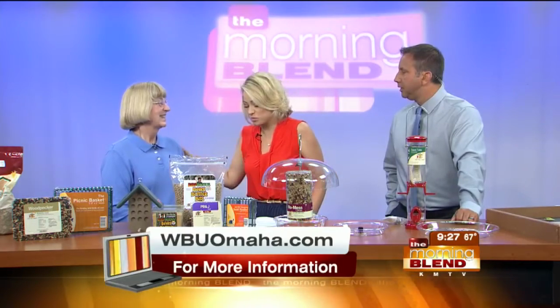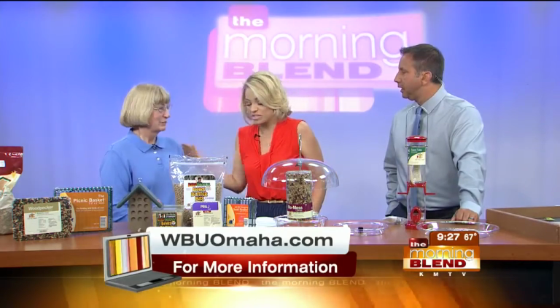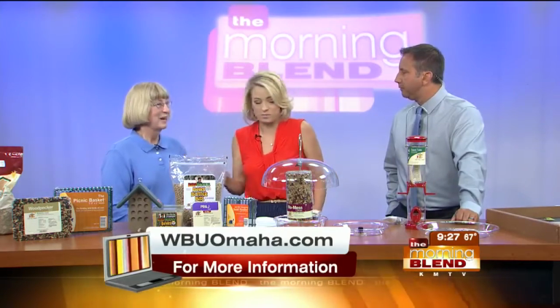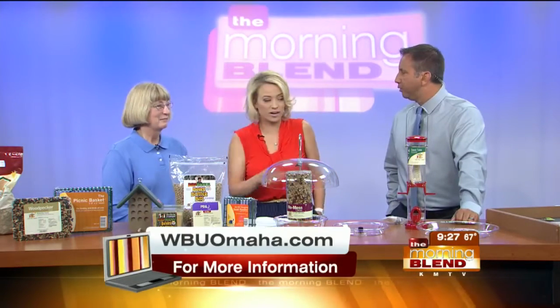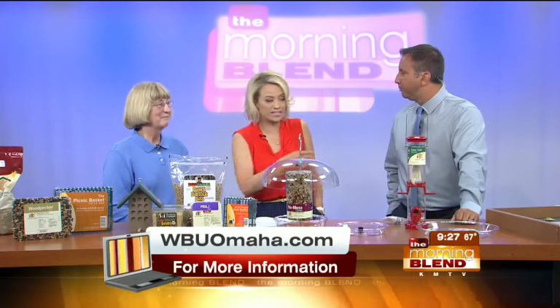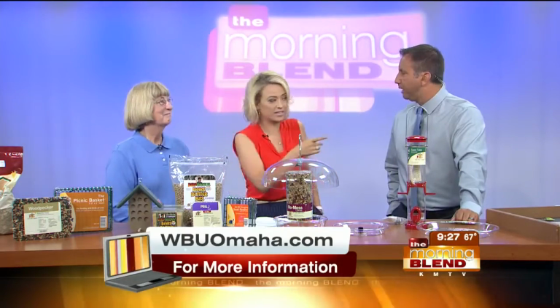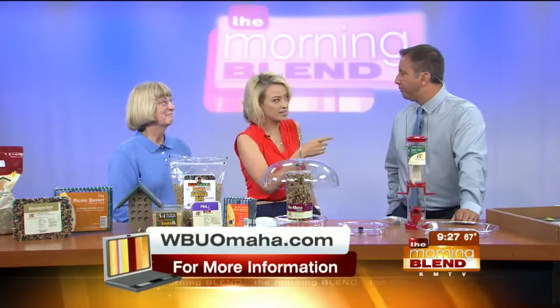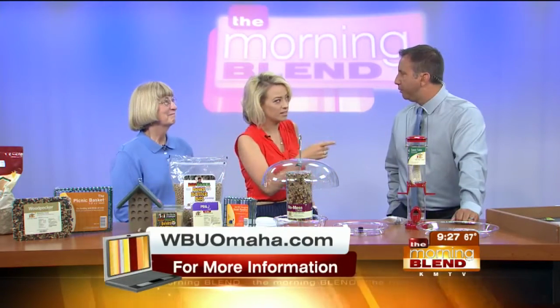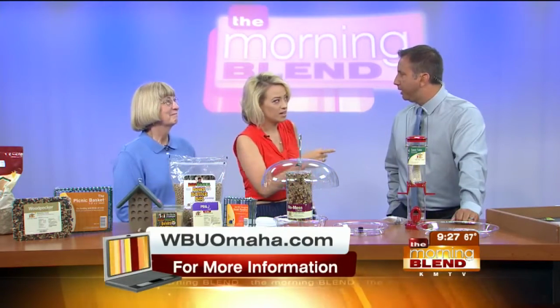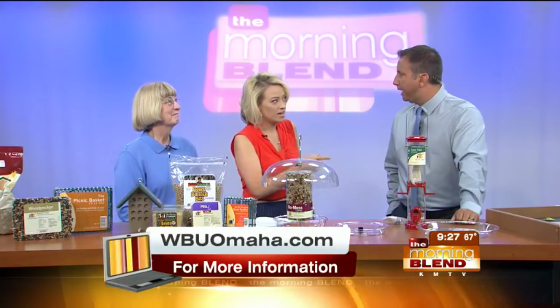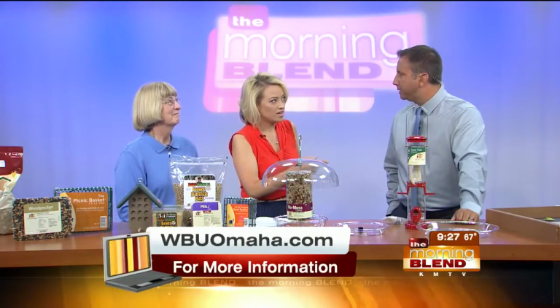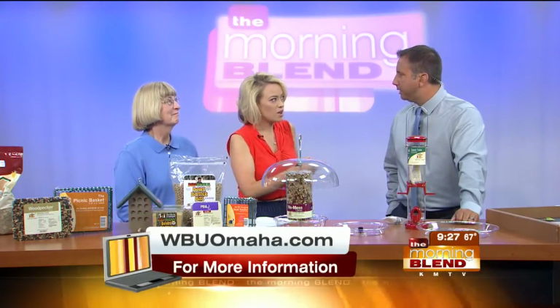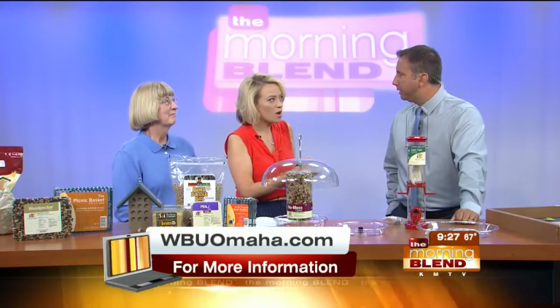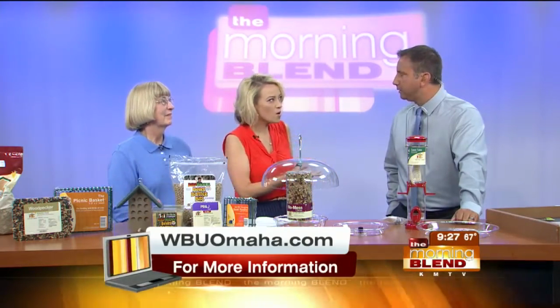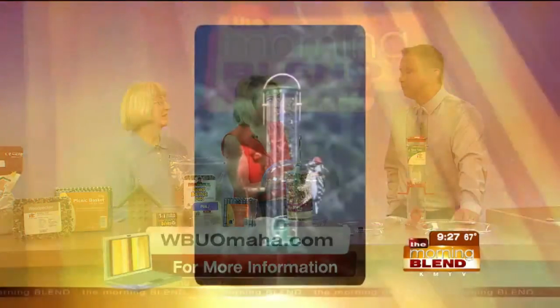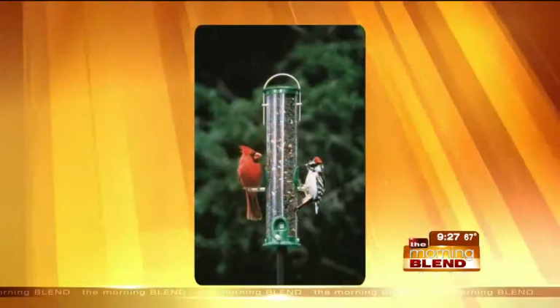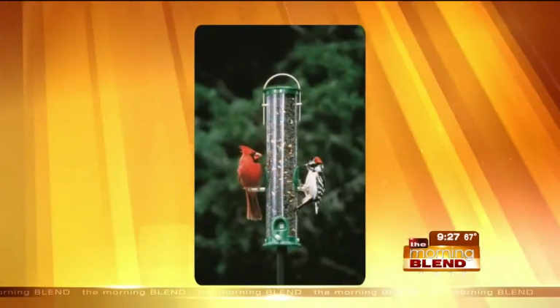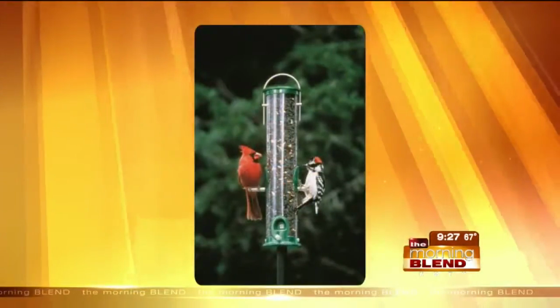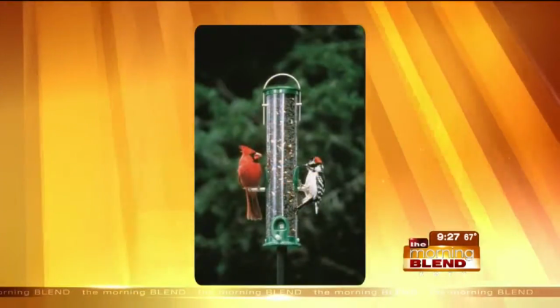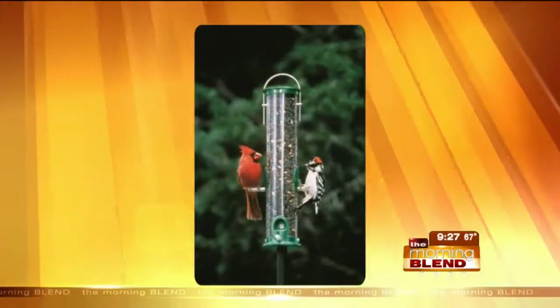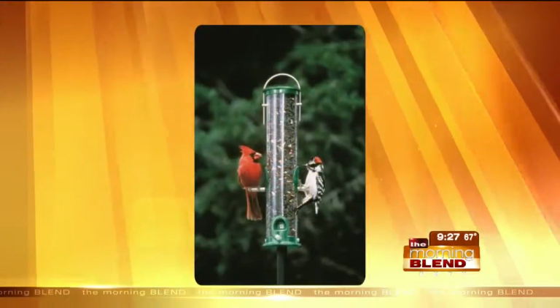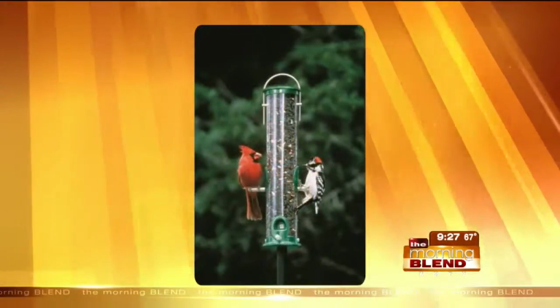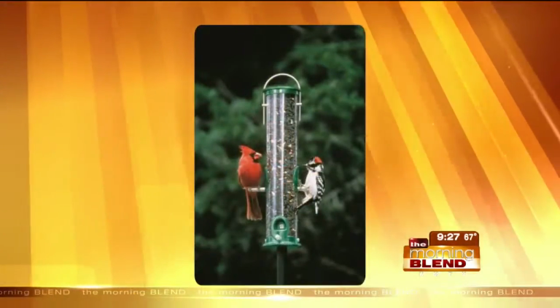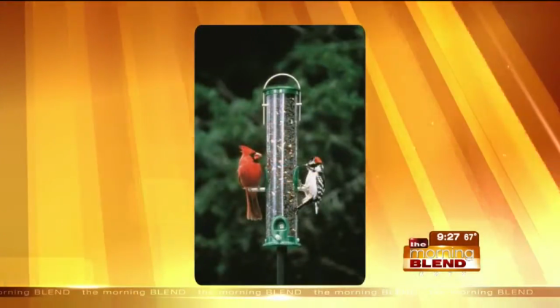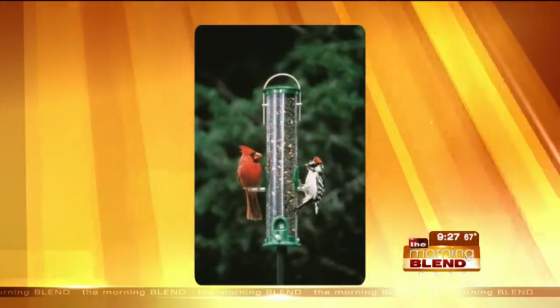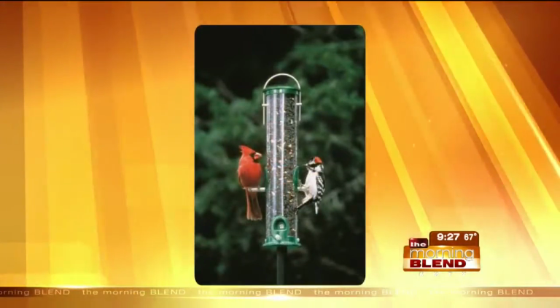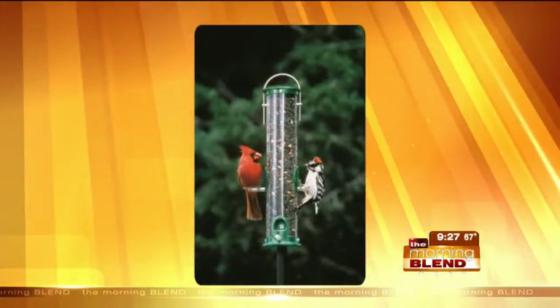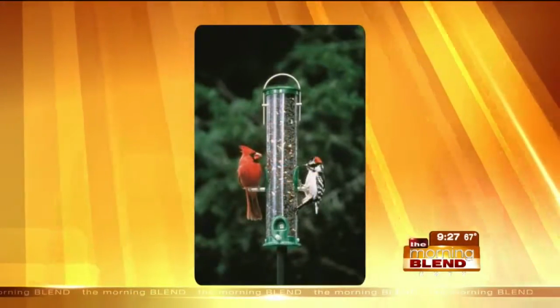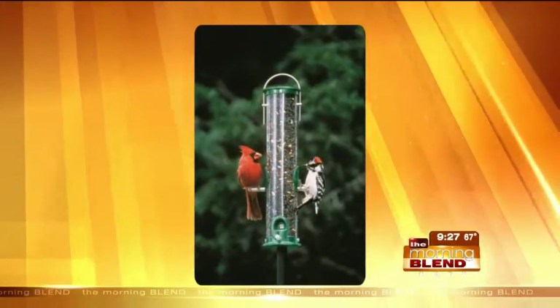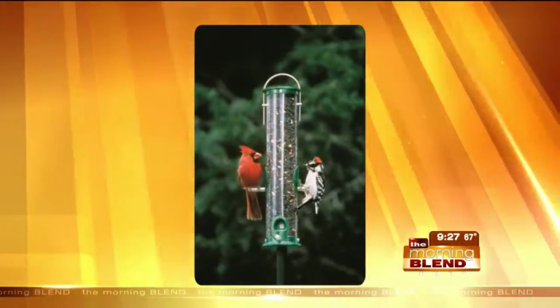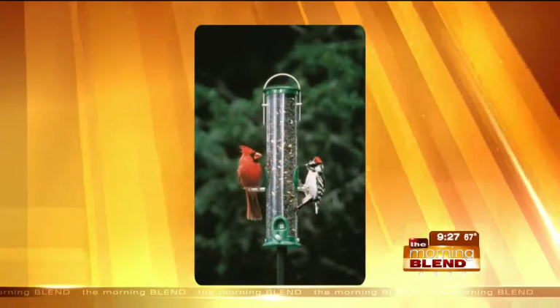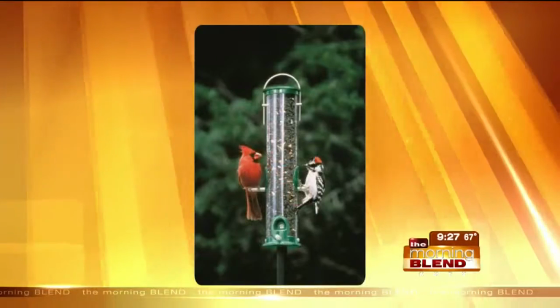Really smart idea. You didn't get poop on your hands. No, it was awesome. Great product. Let's talk about feeders.